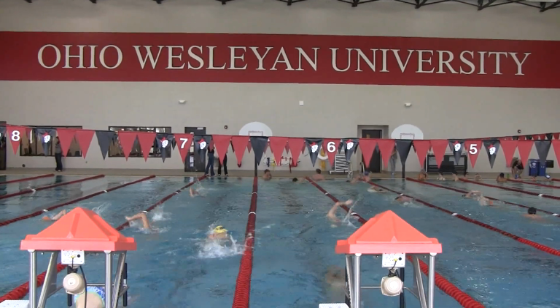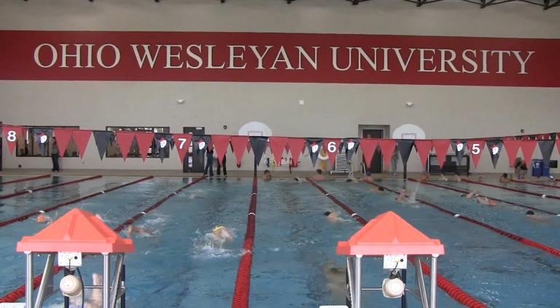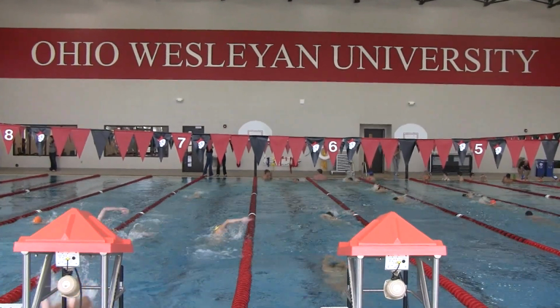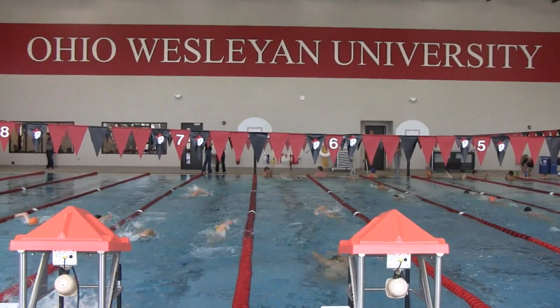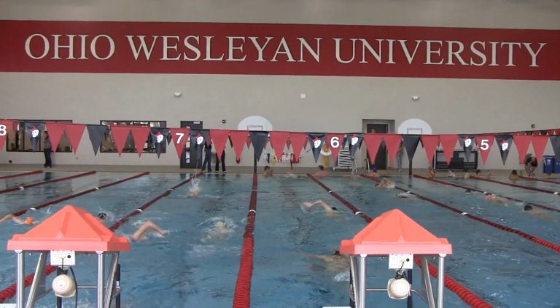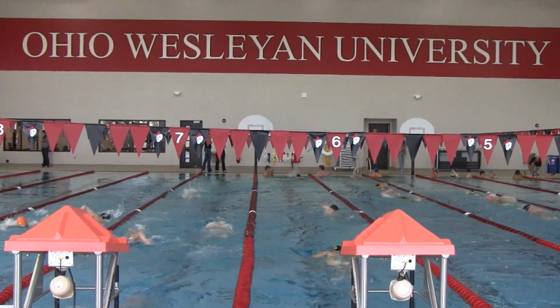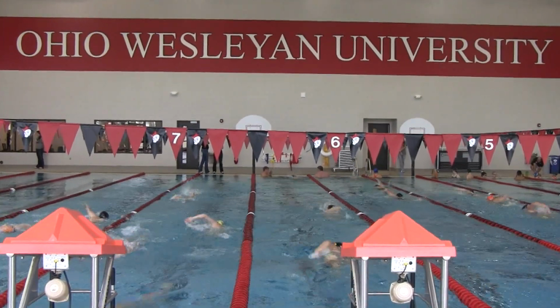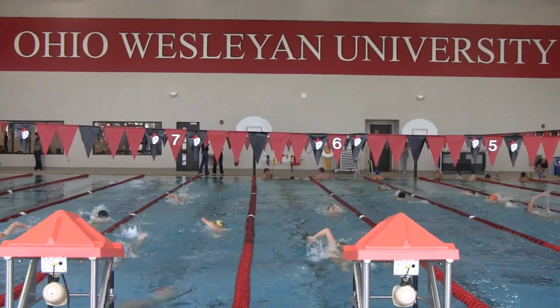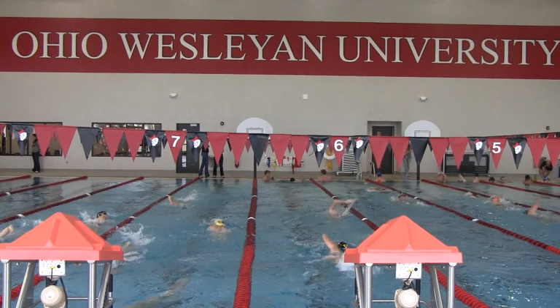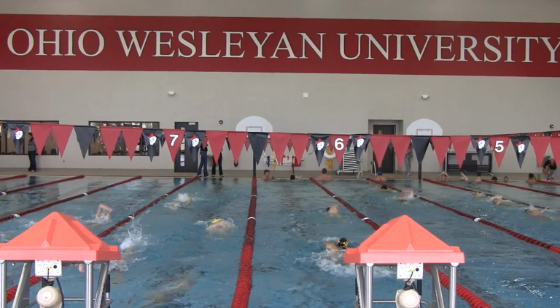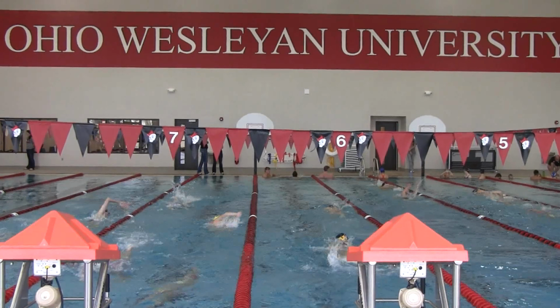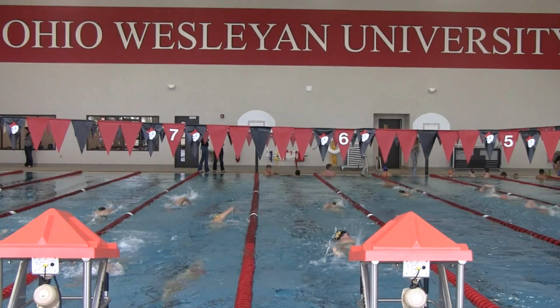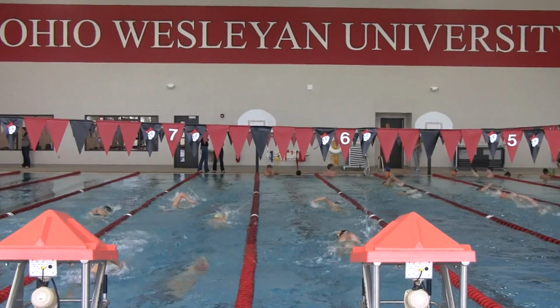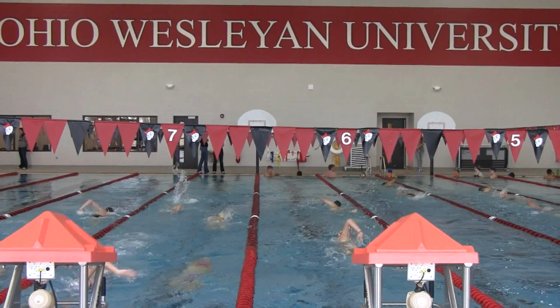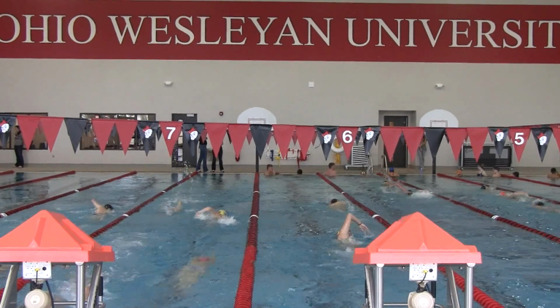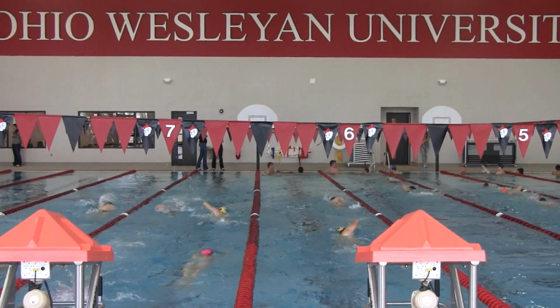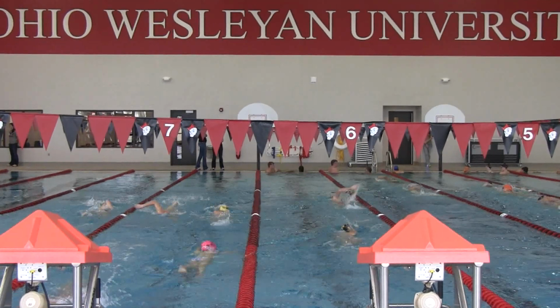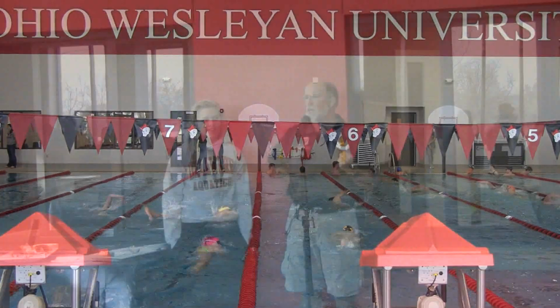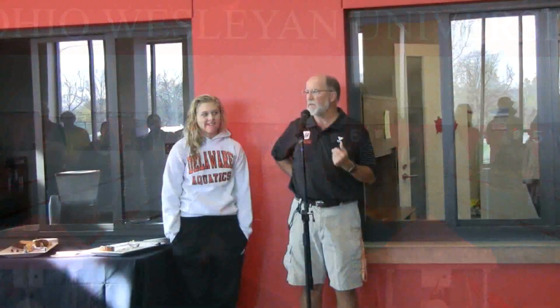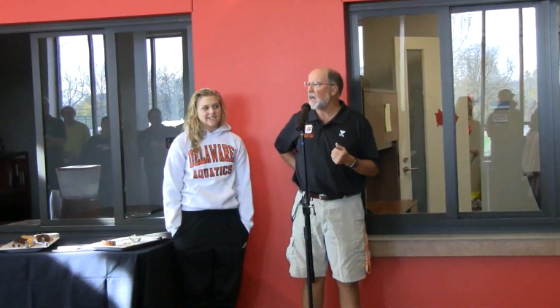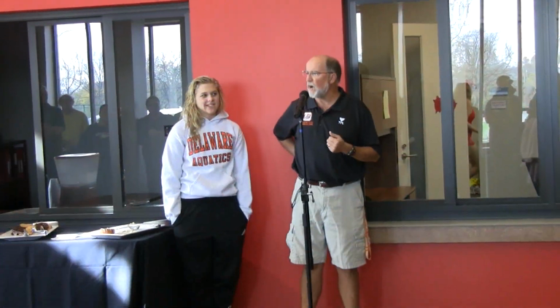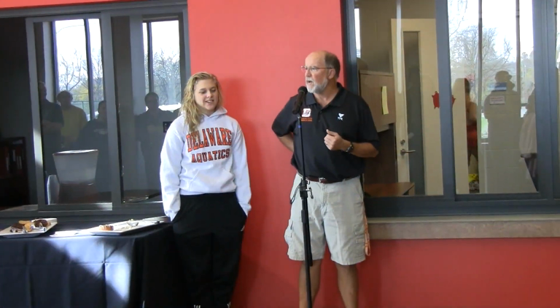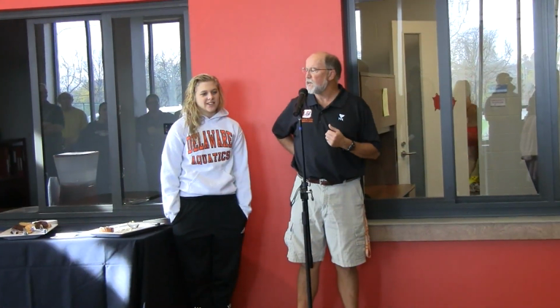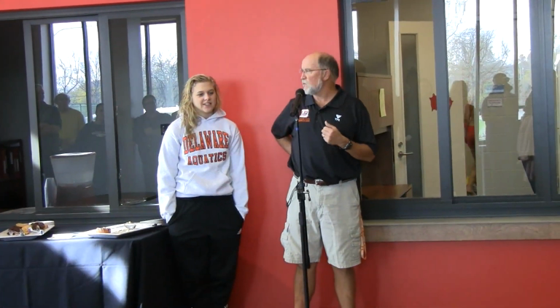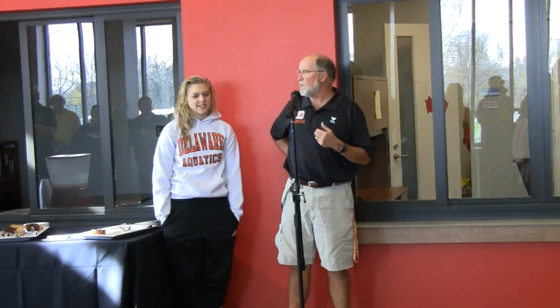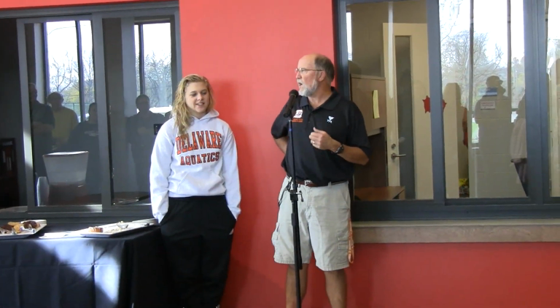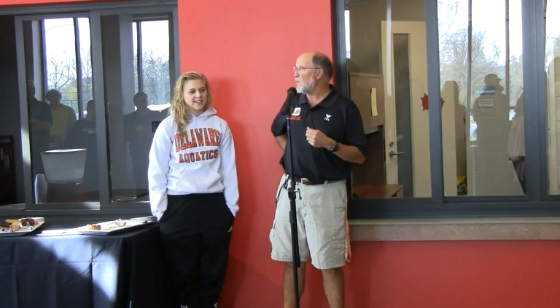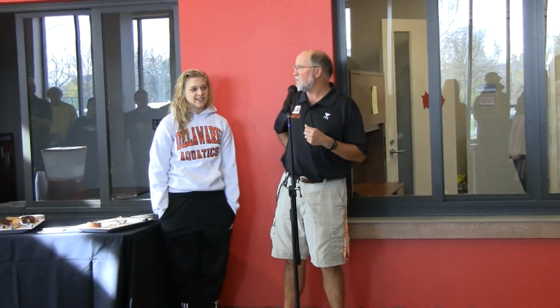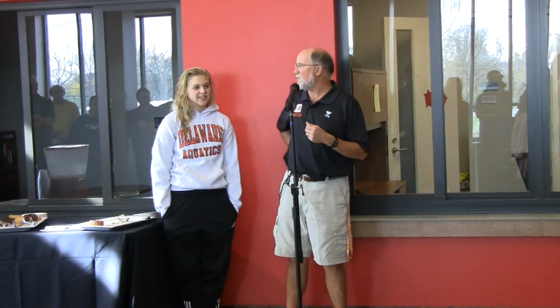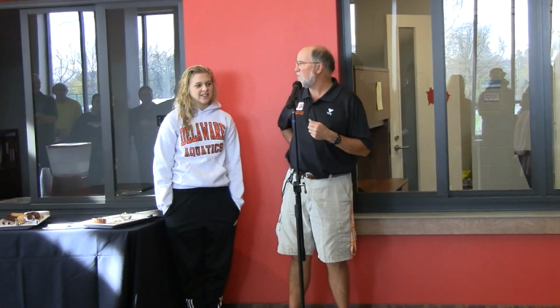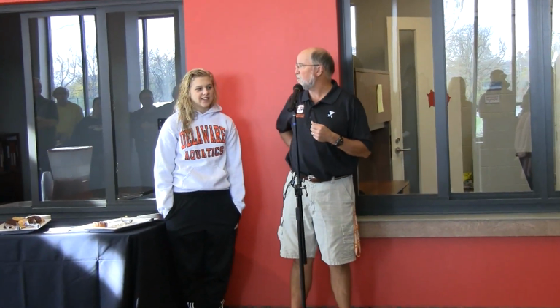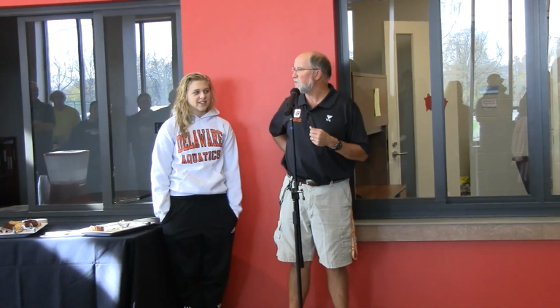The coaches association meeting I have in October — everybody wants to come to Delaware. This is one of the new Ohio Wesleyan University facilities, and we're really excited to see the school.